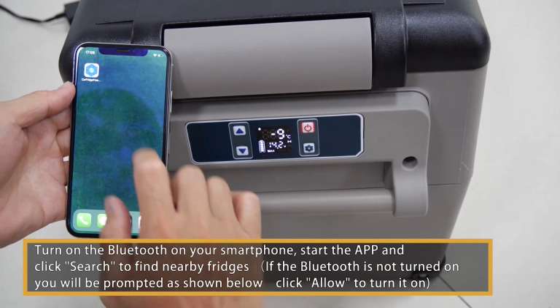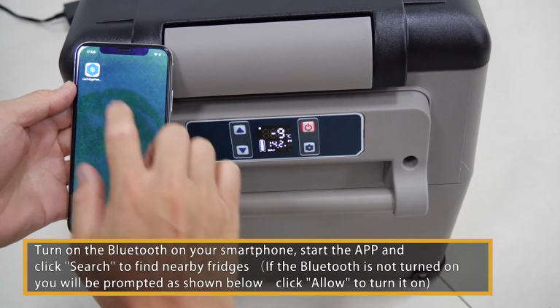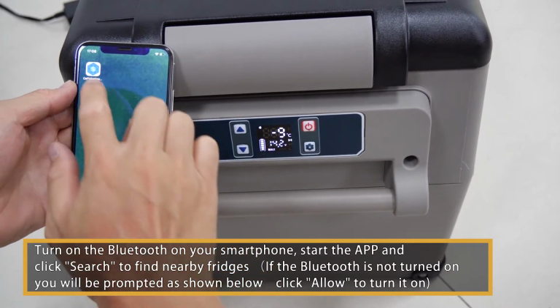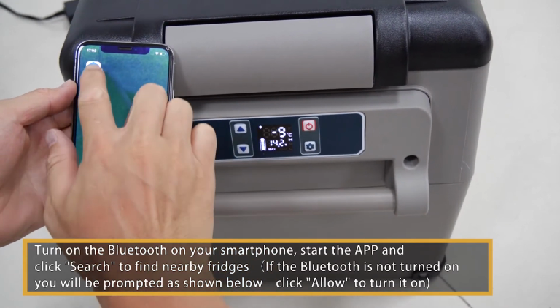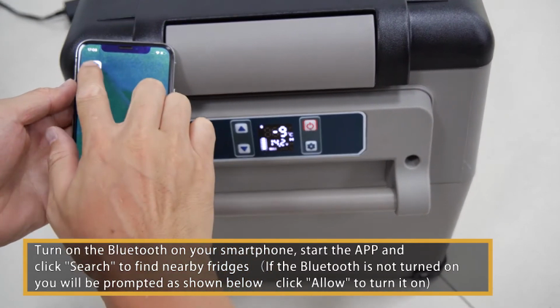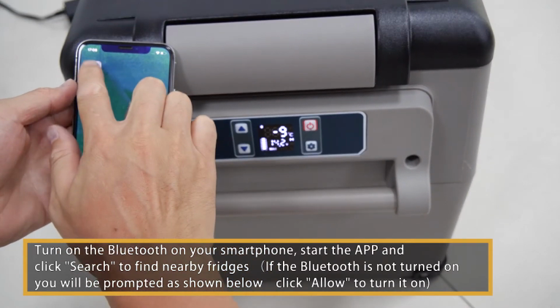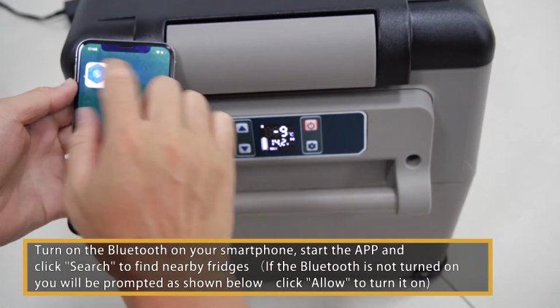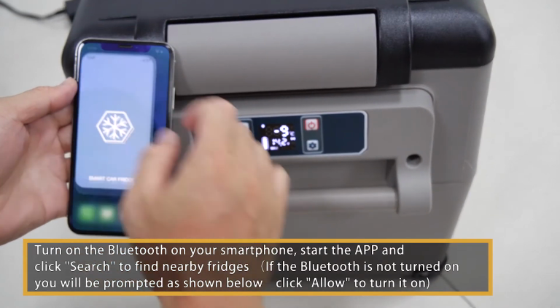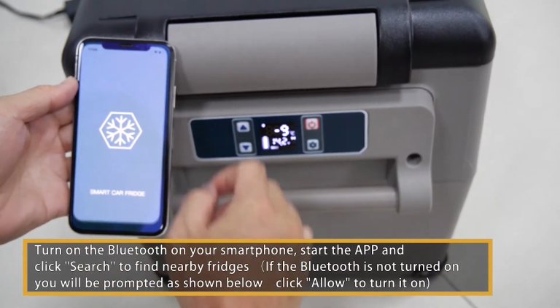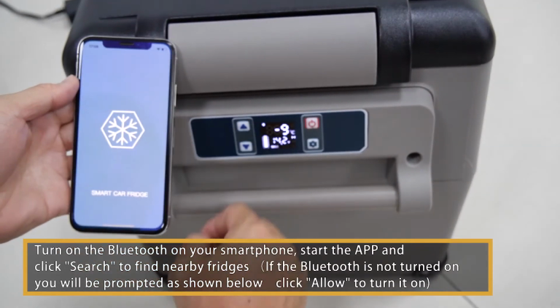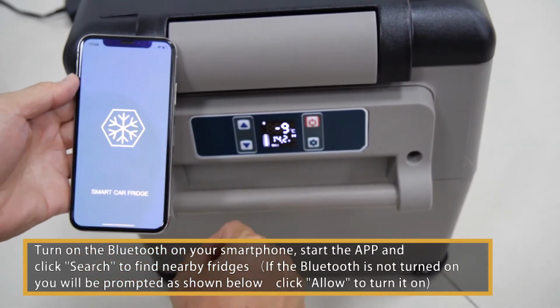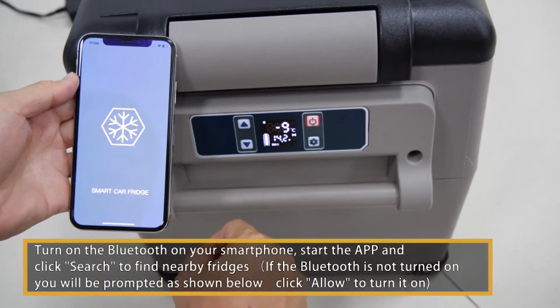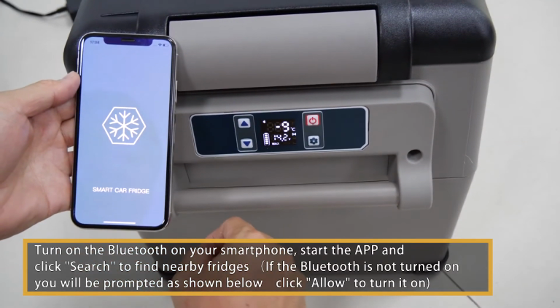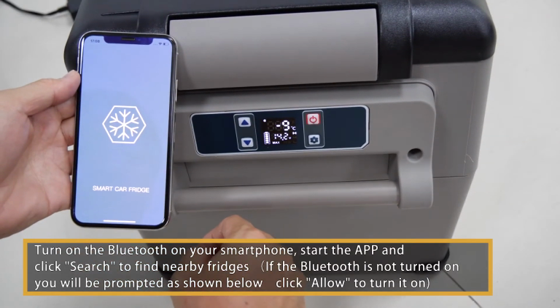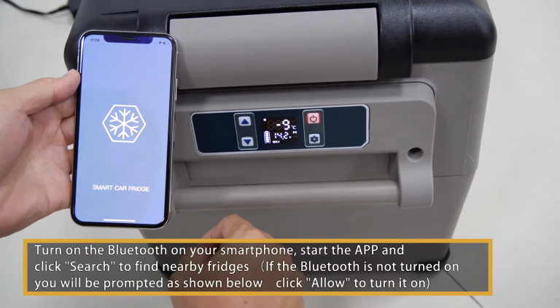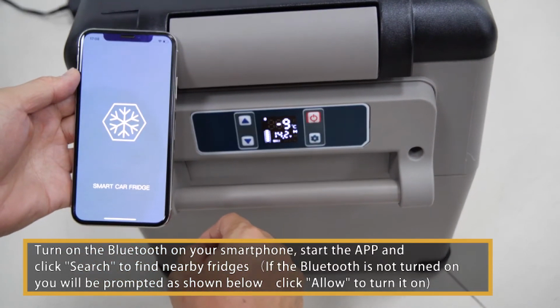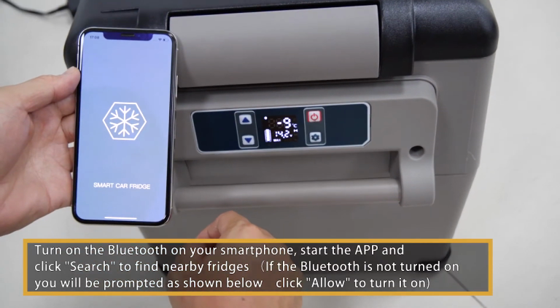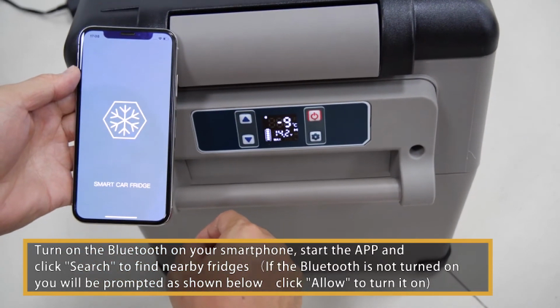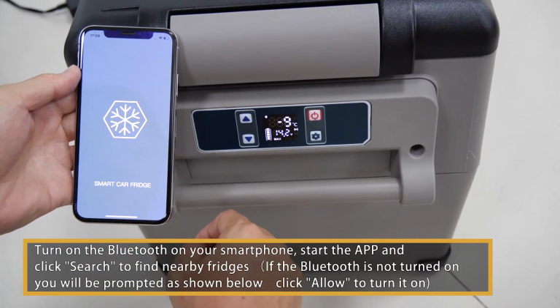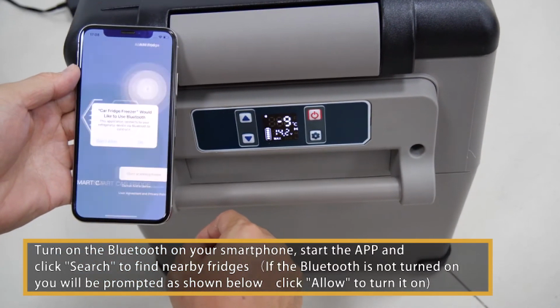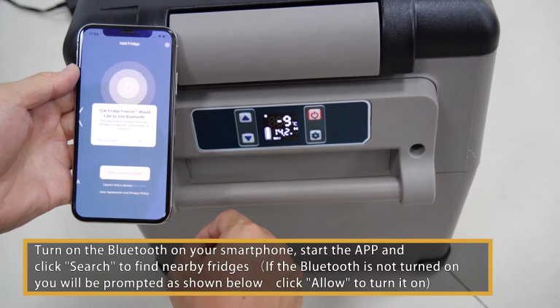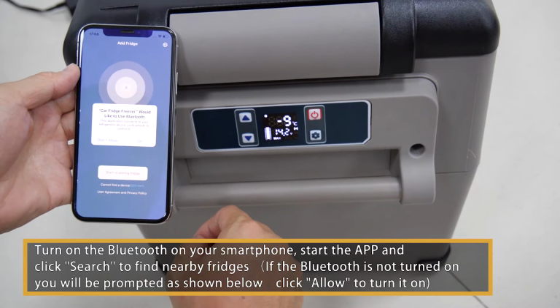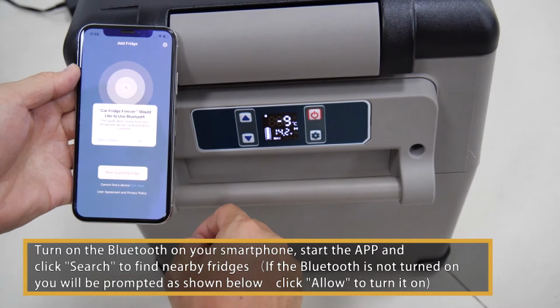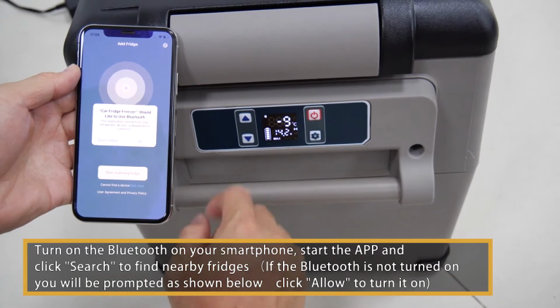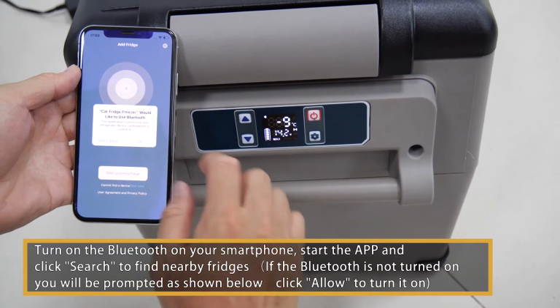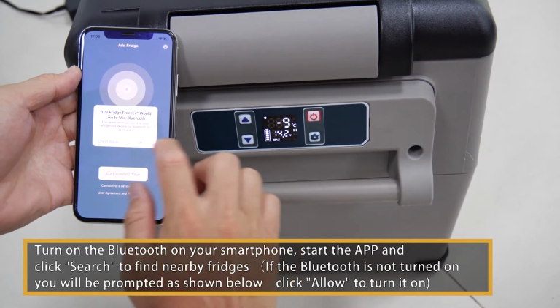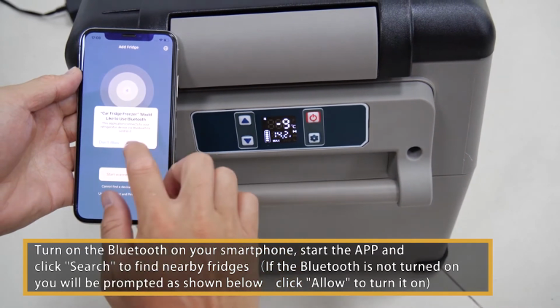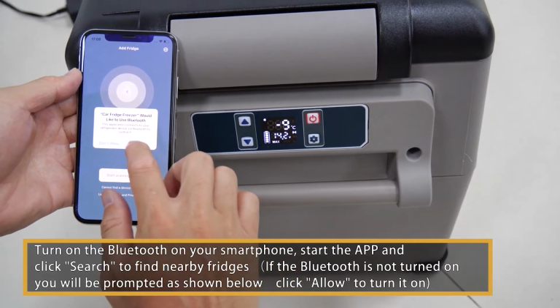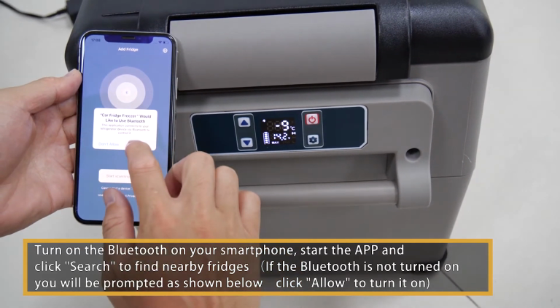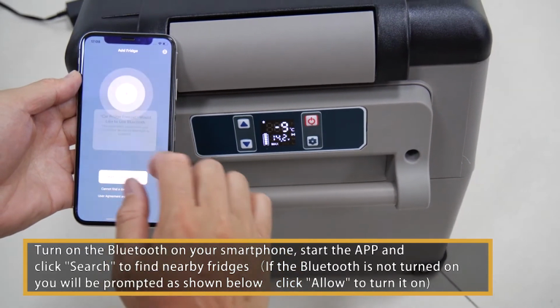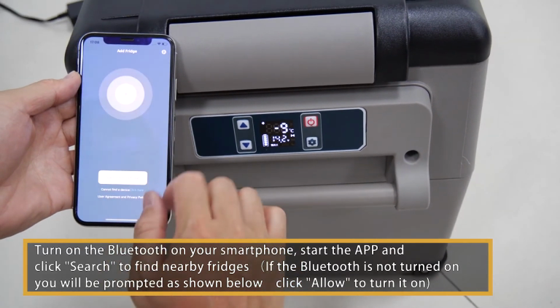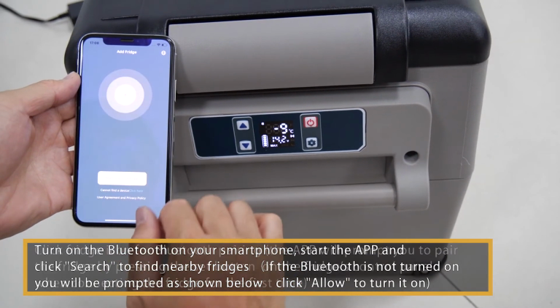If Bluetooth is not turned on, you will be prompted as shown below. Click Allow to turn it on.